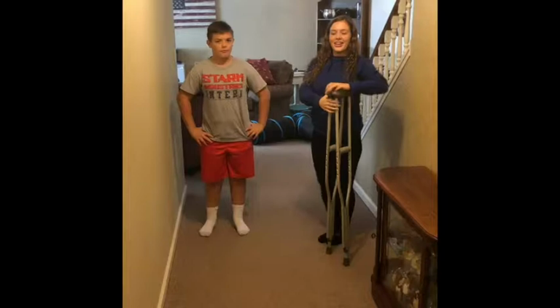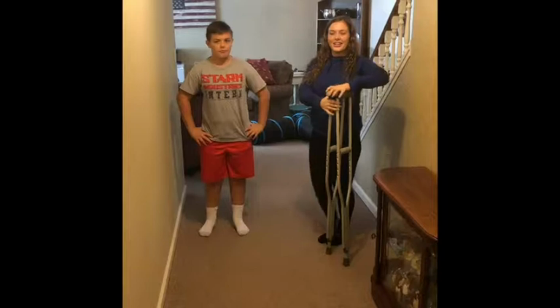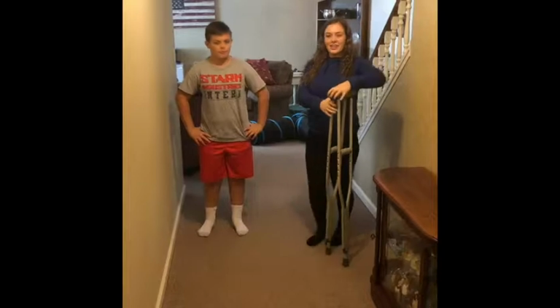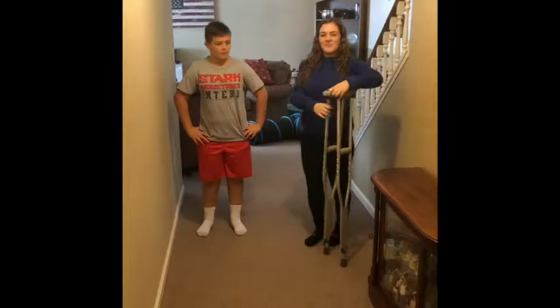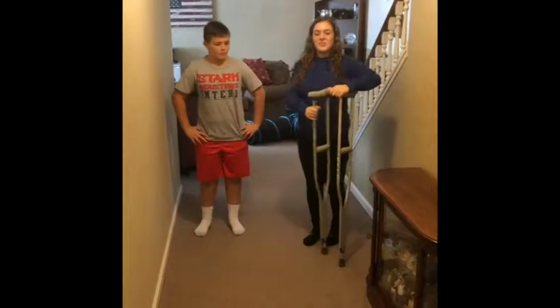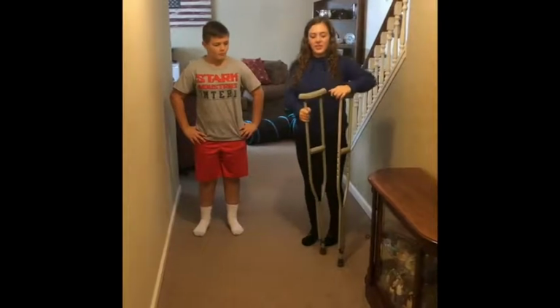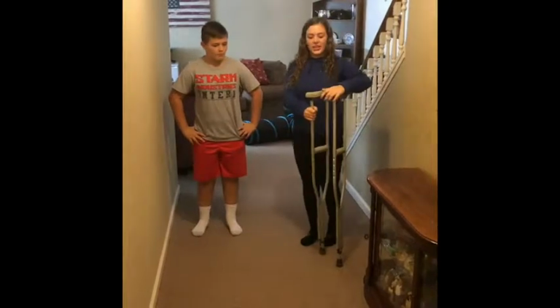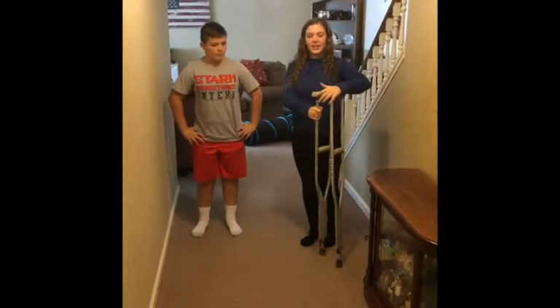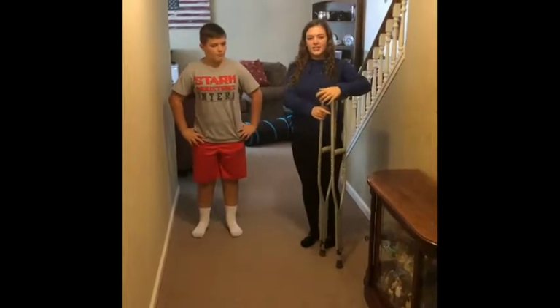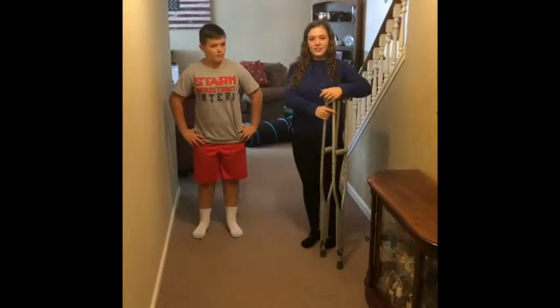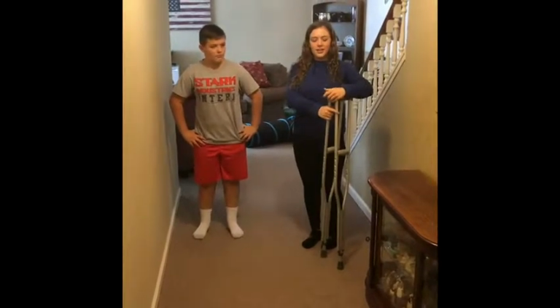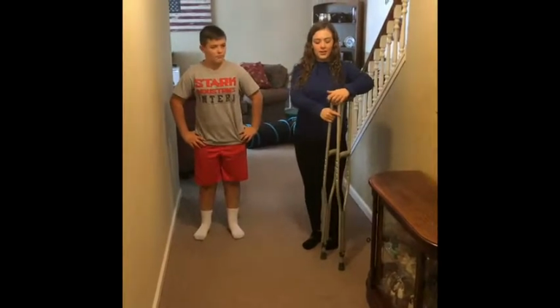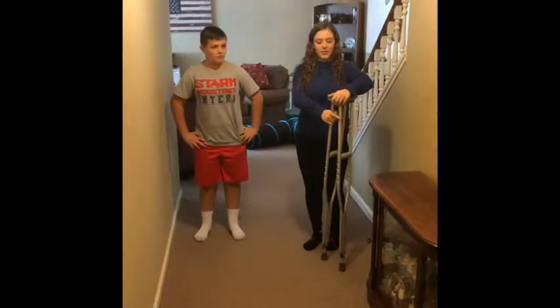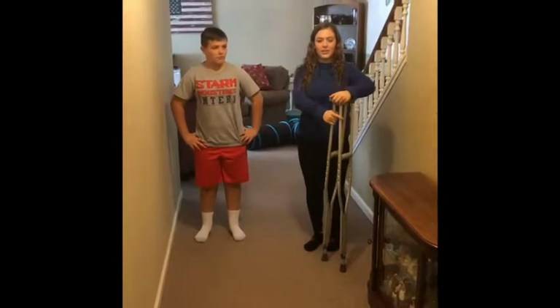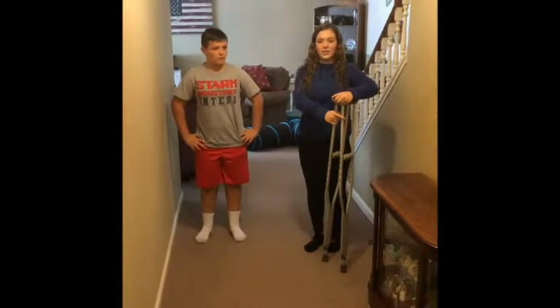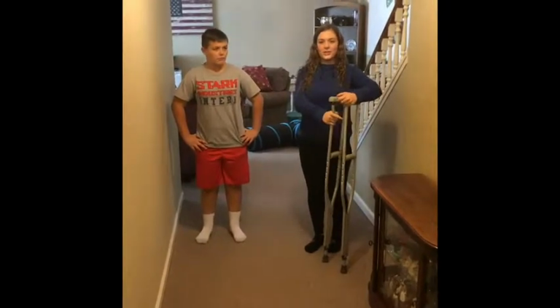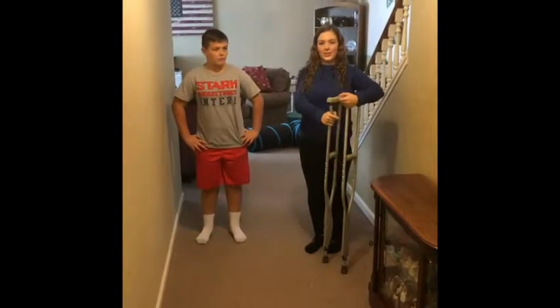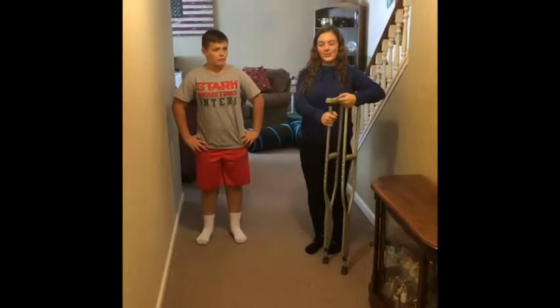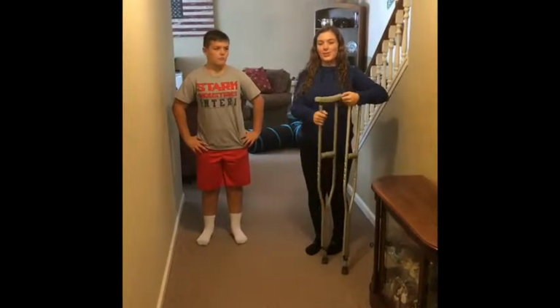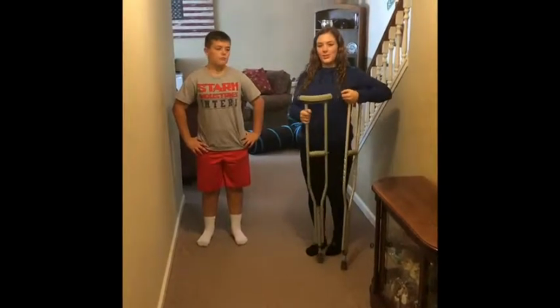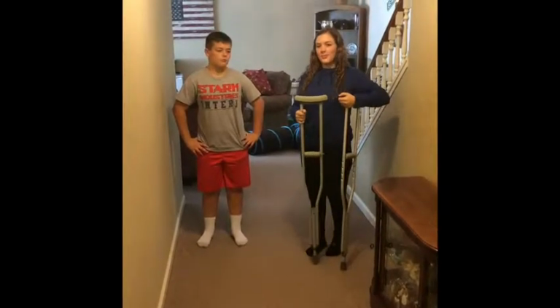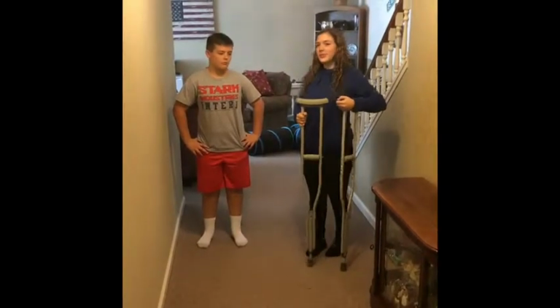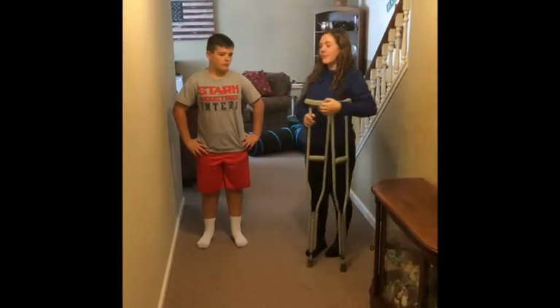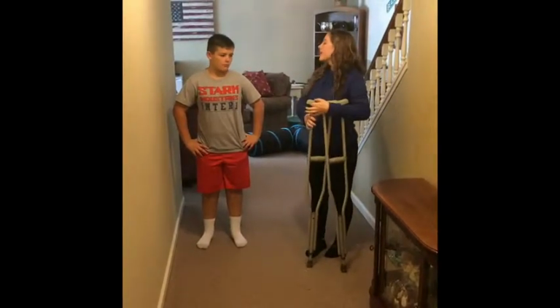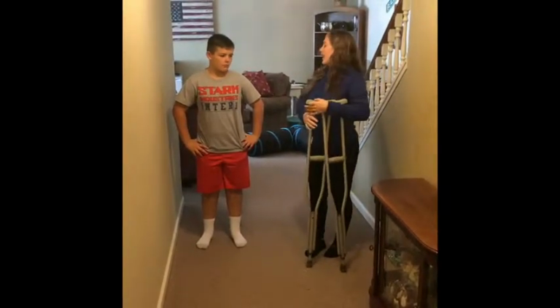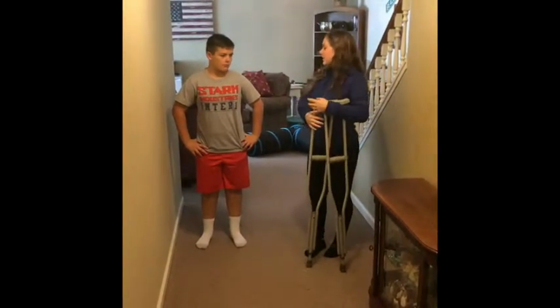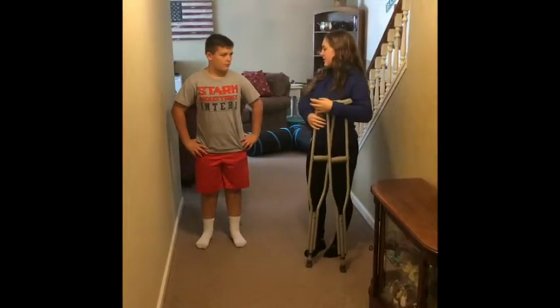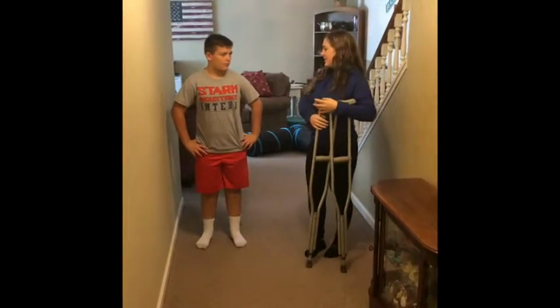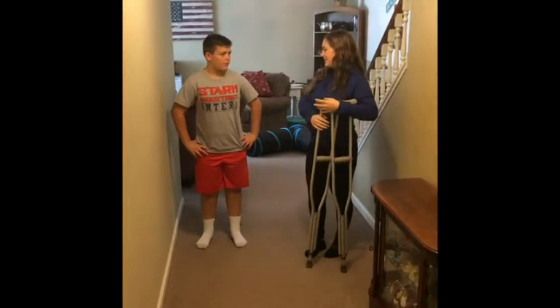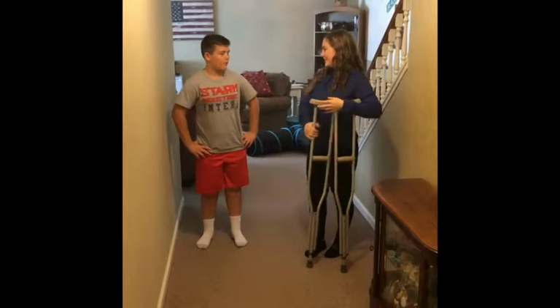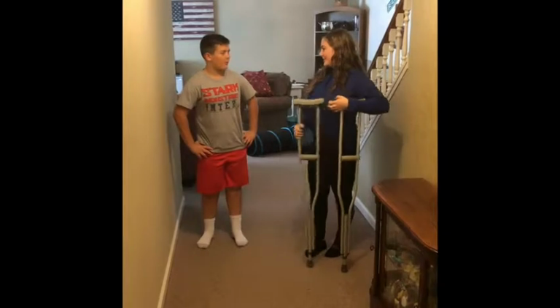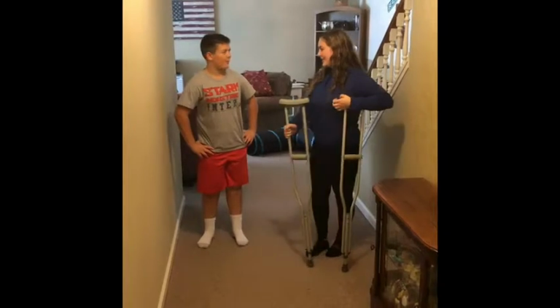Today I'll be demonstrating how to fit crutches for an injured patient. How tall are you? Five one.